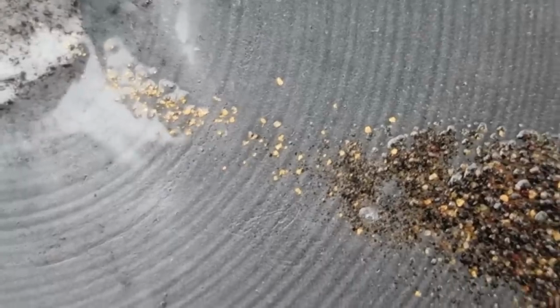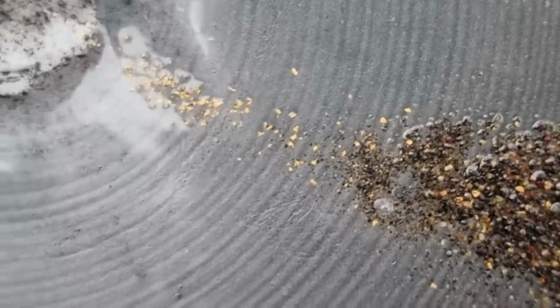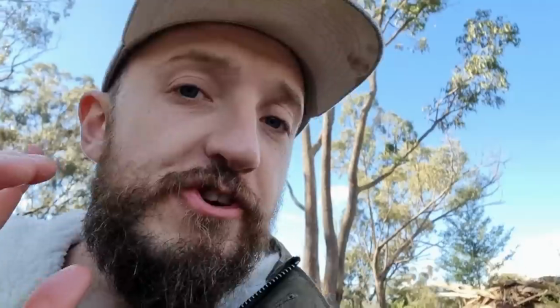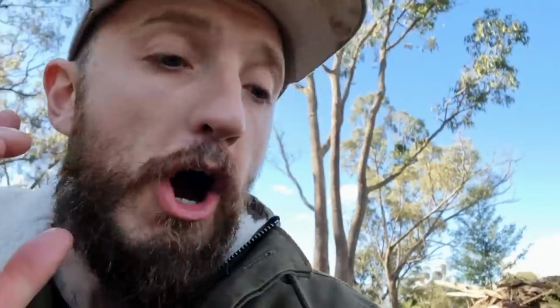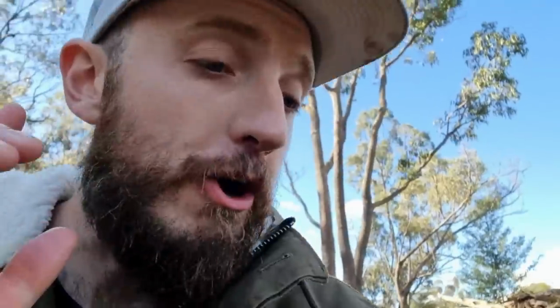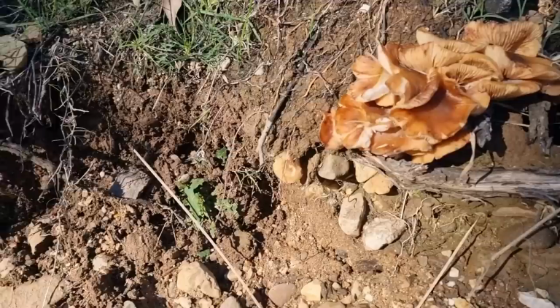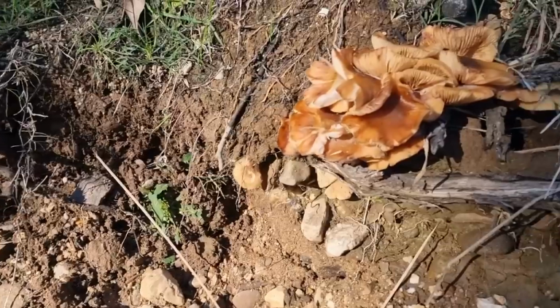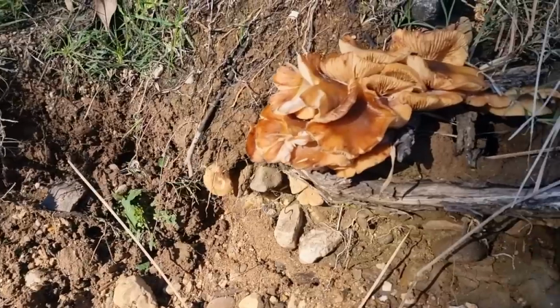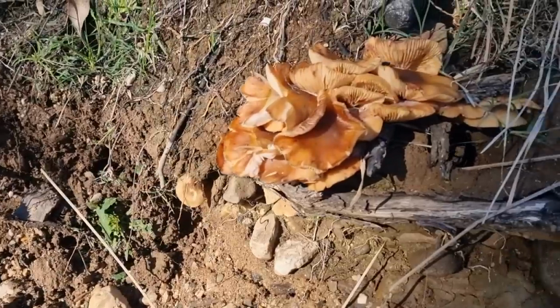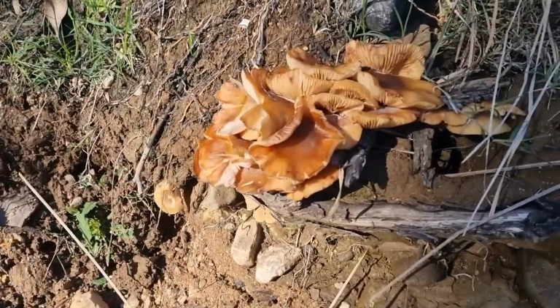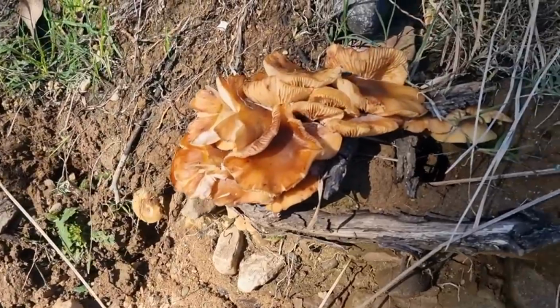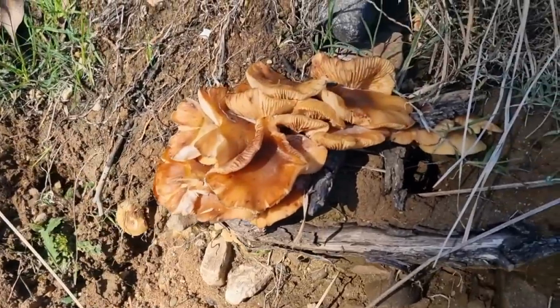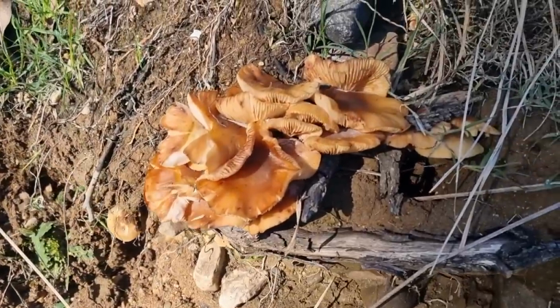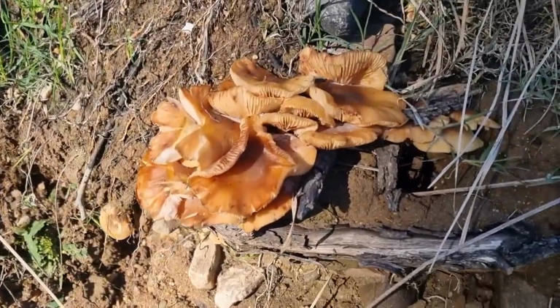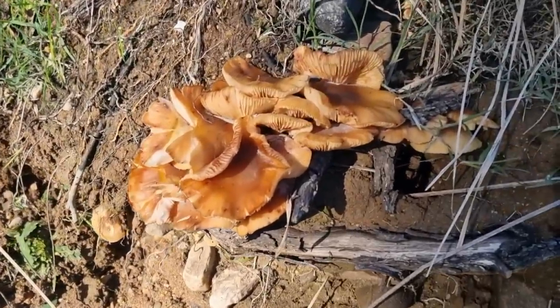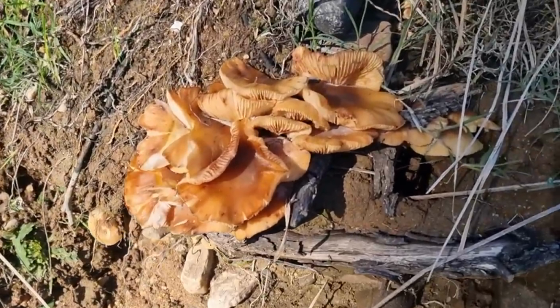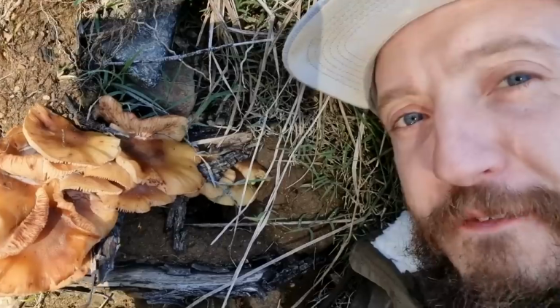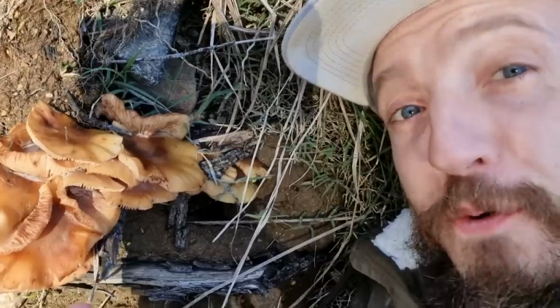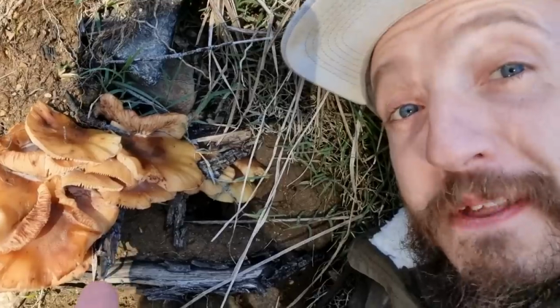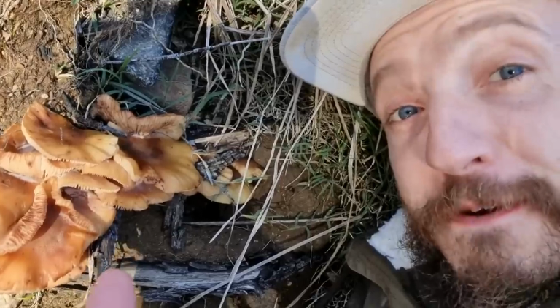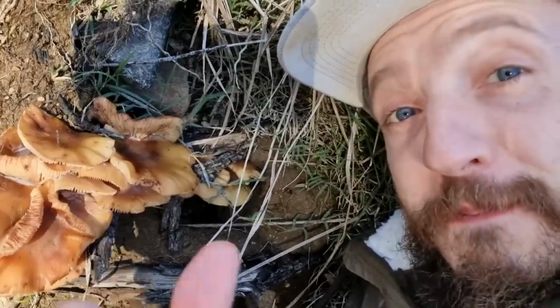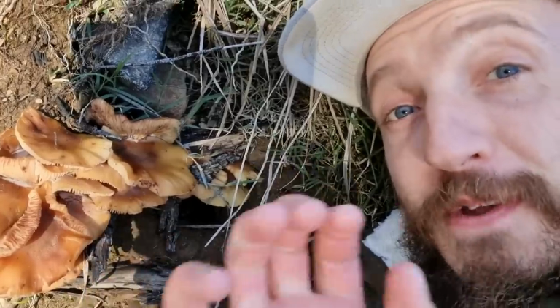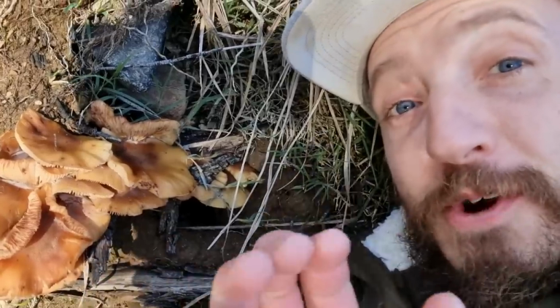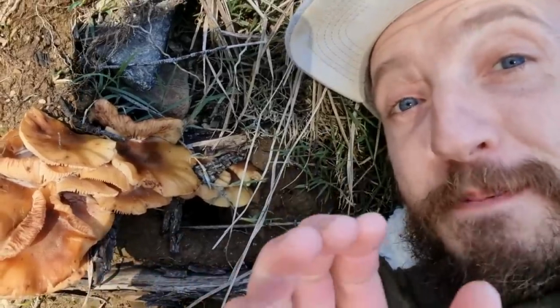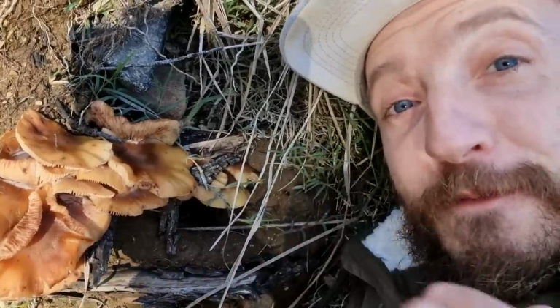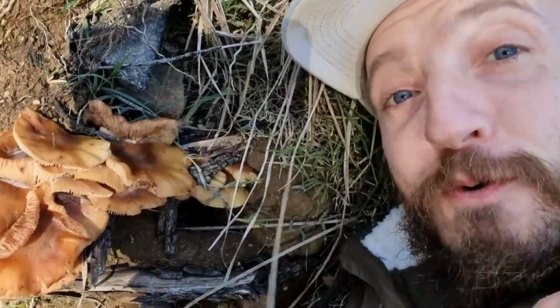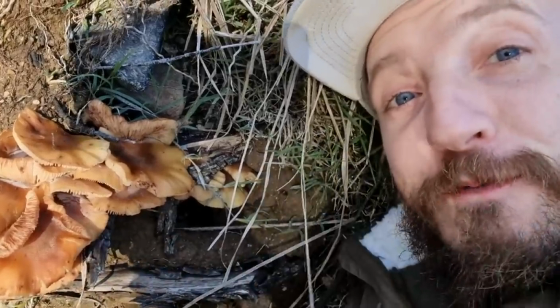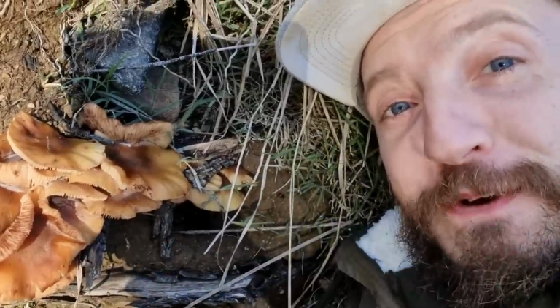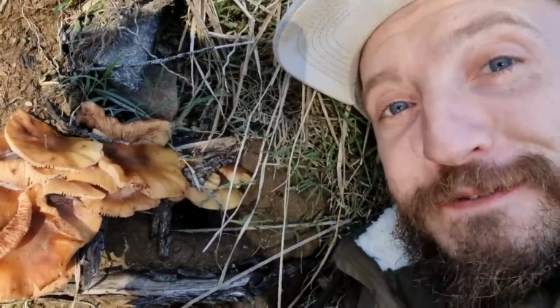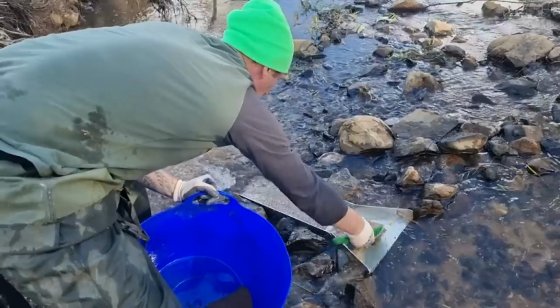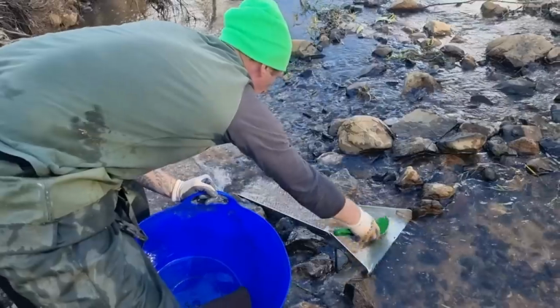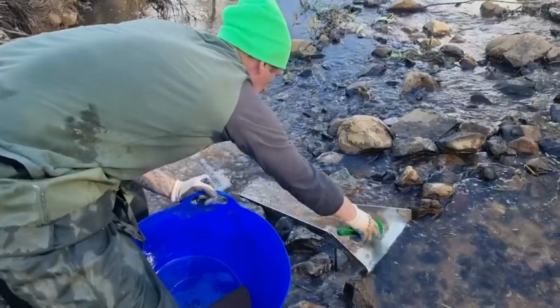Did you know there are some kind of mushrooms that if you eat them, it'll keep you full for the rest of your life?